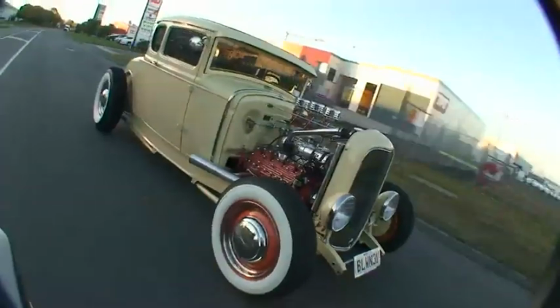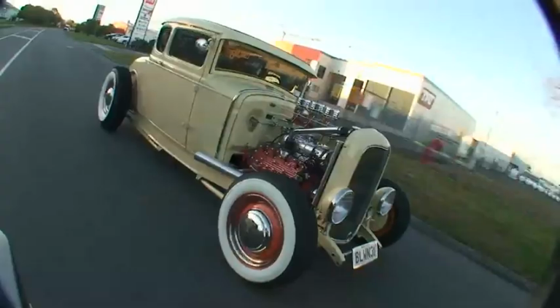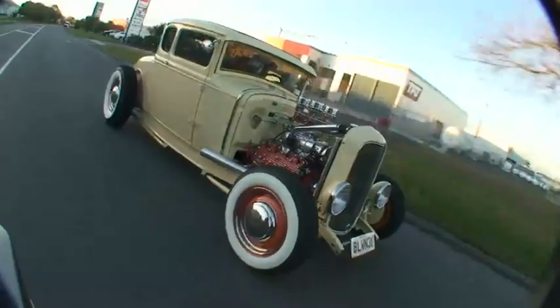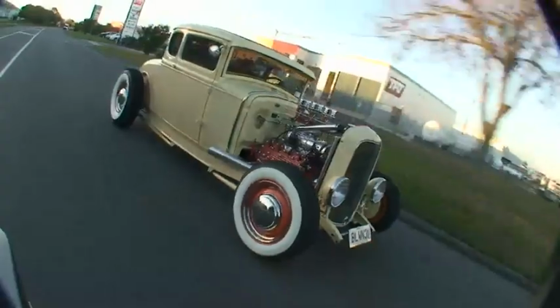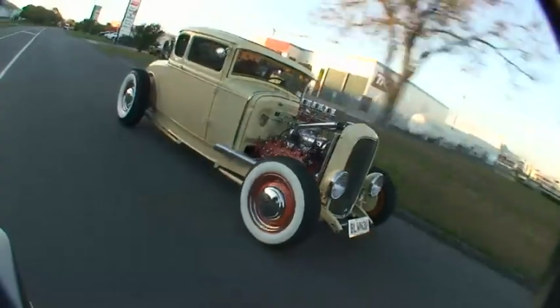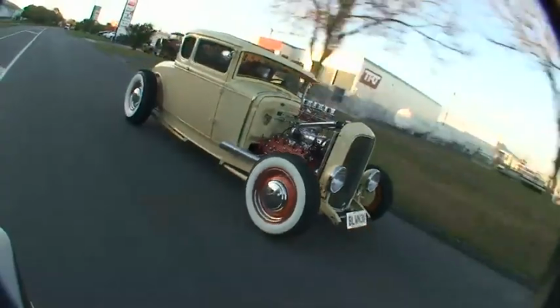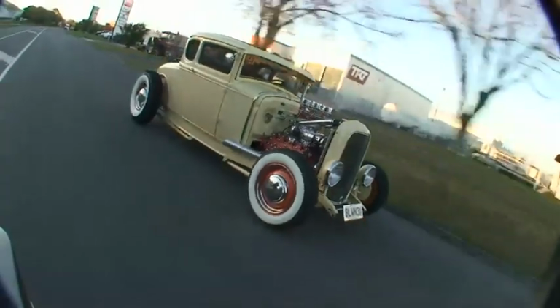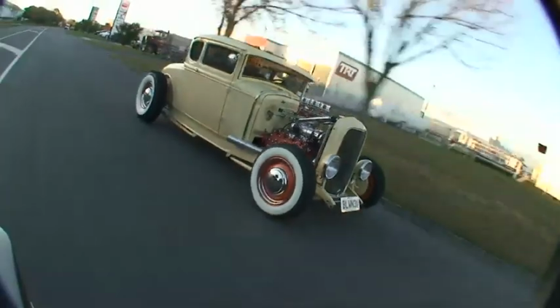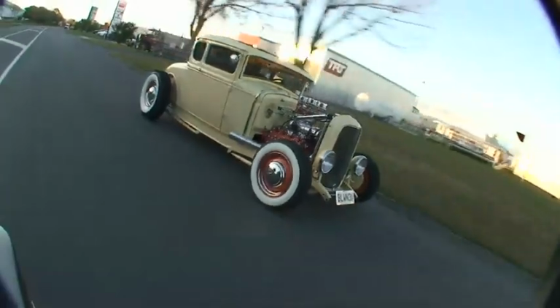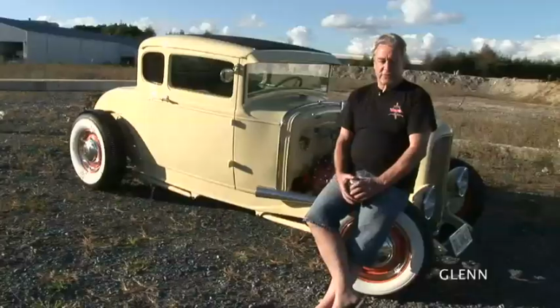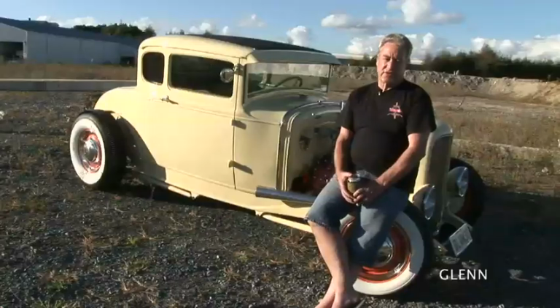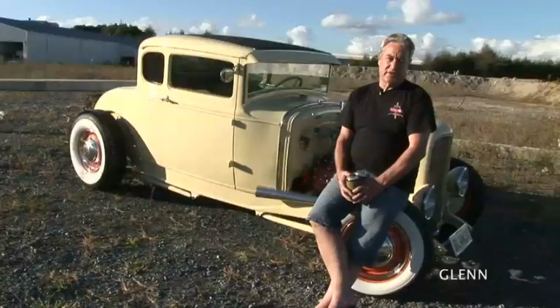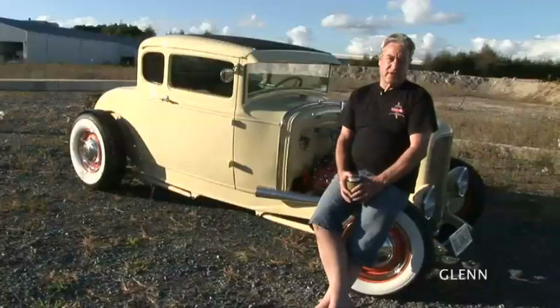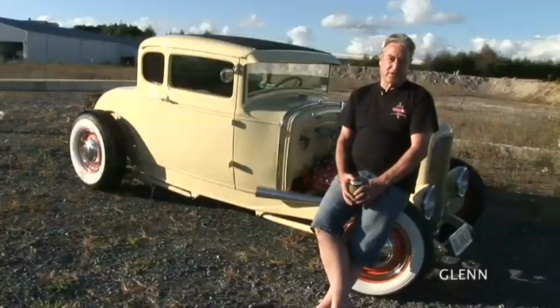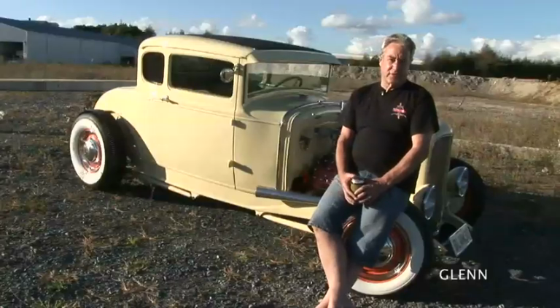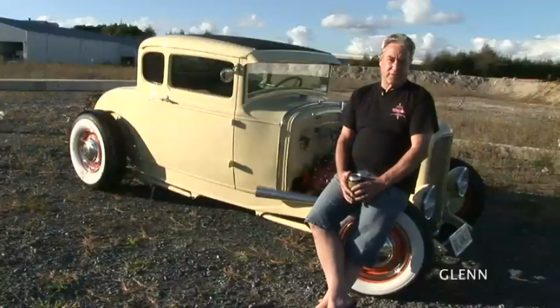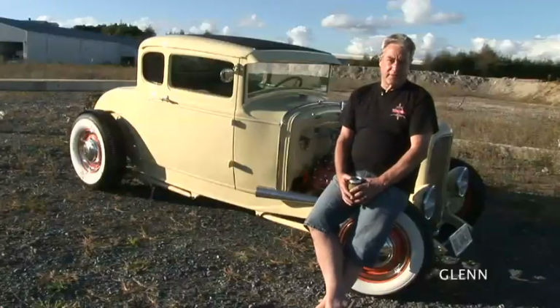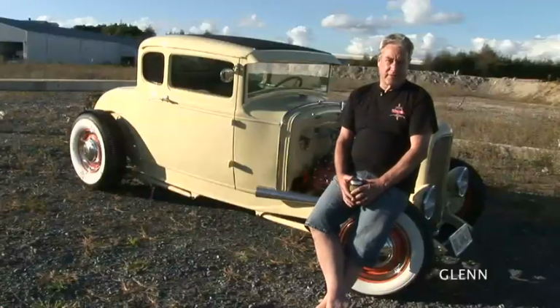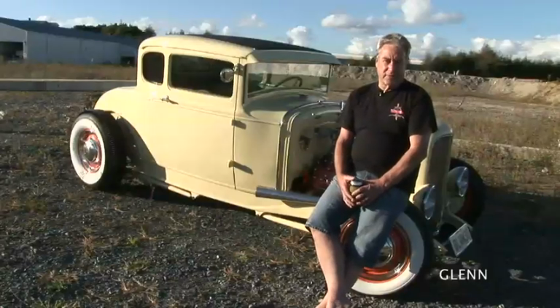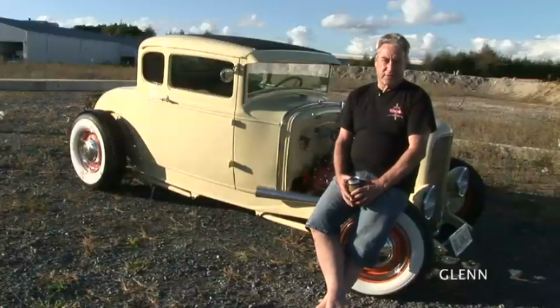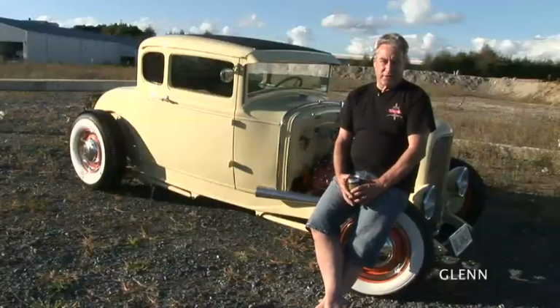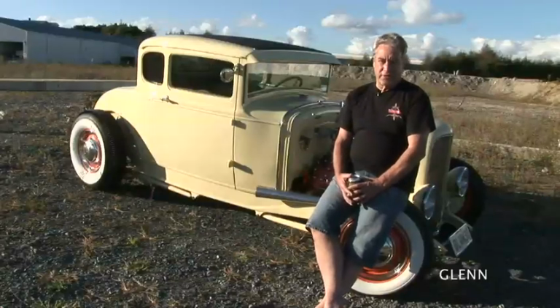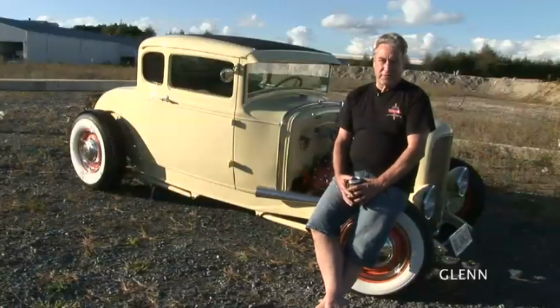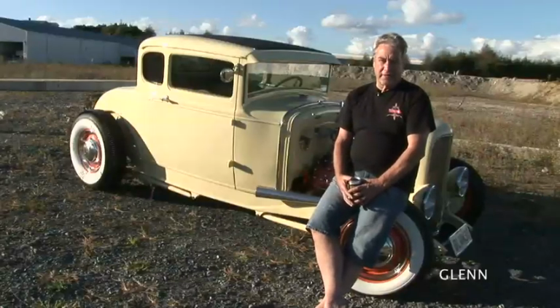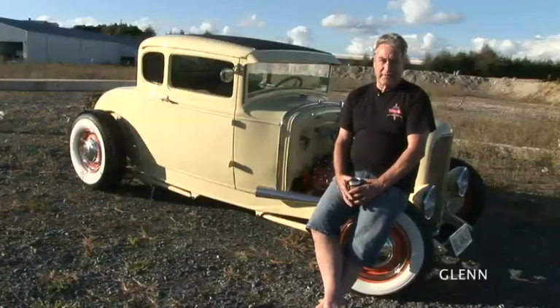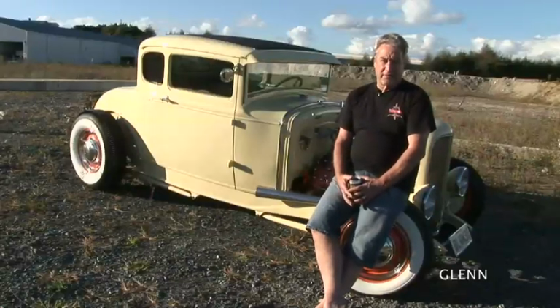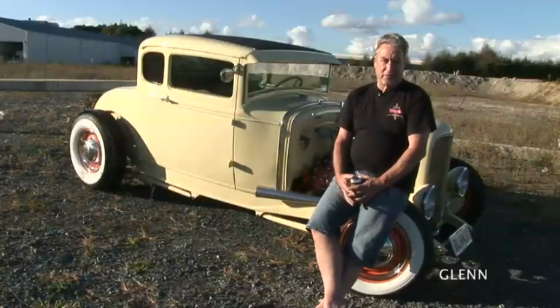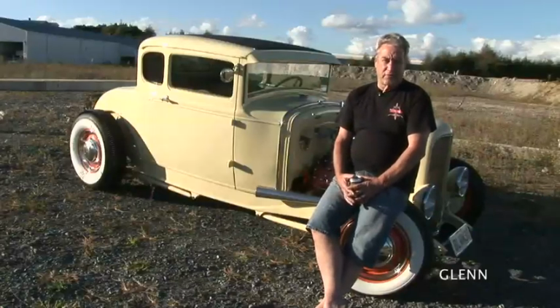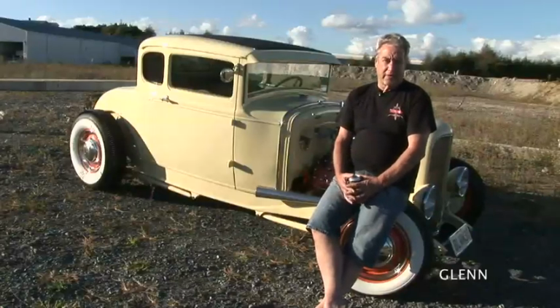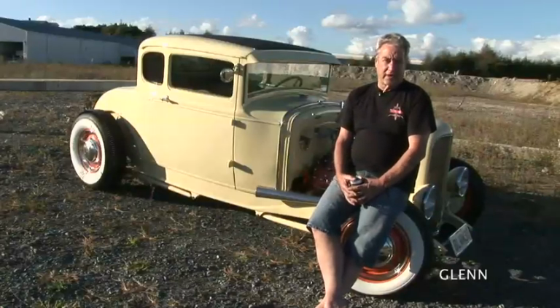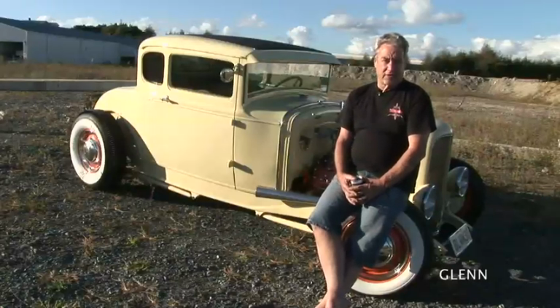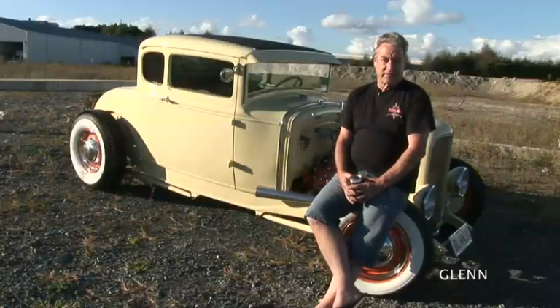Well, this car here is a 1931 — we call it a '31 Ford Model A Coupe.